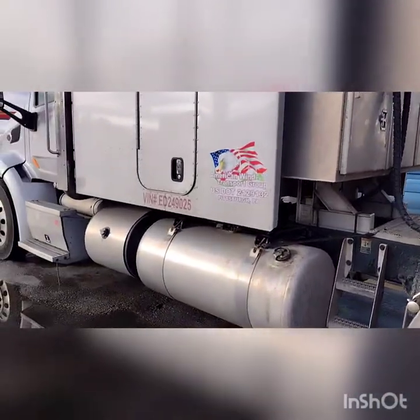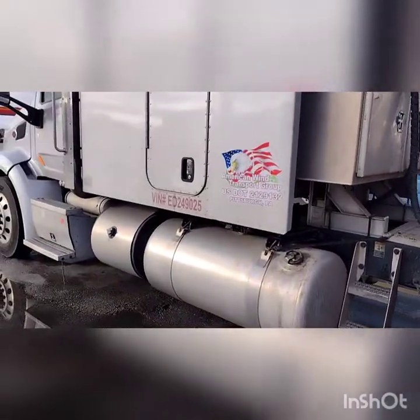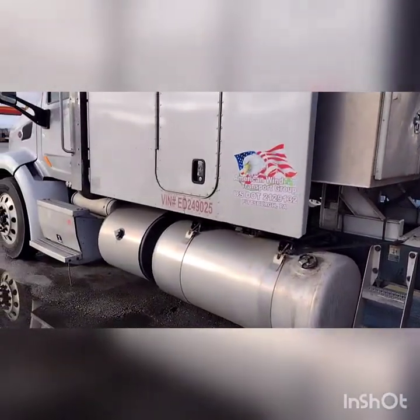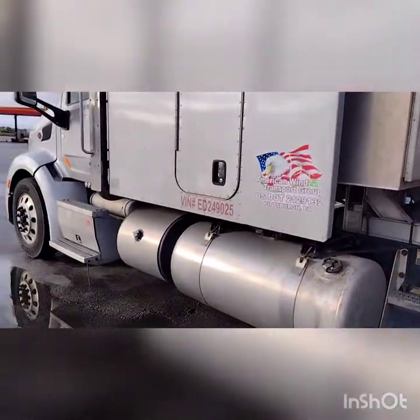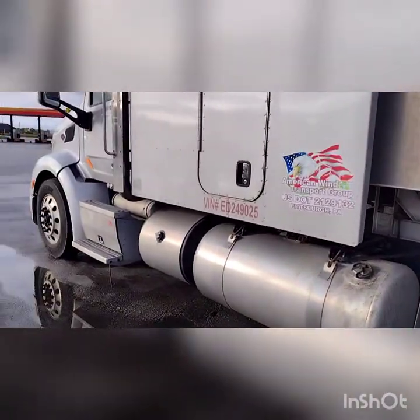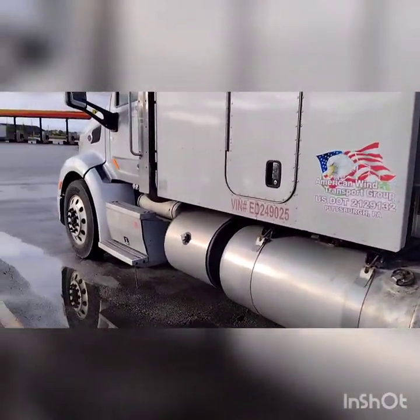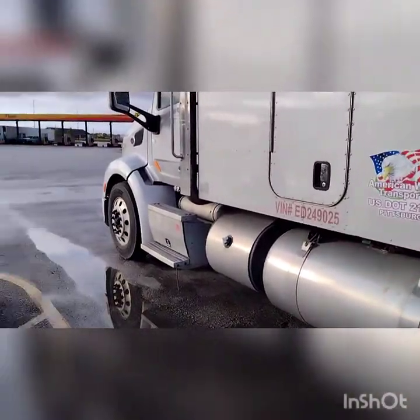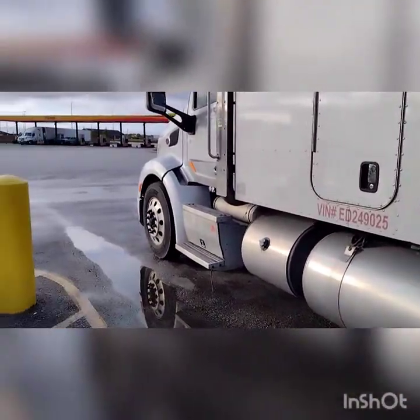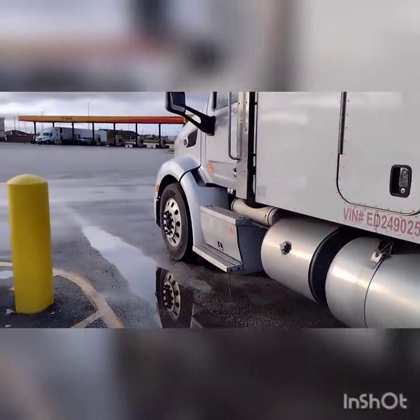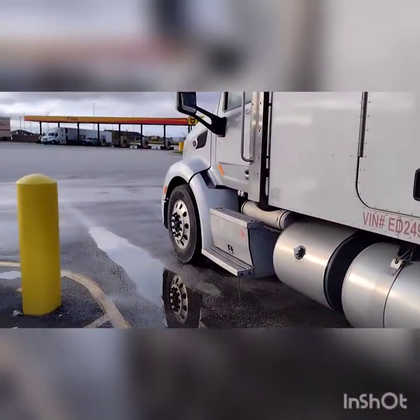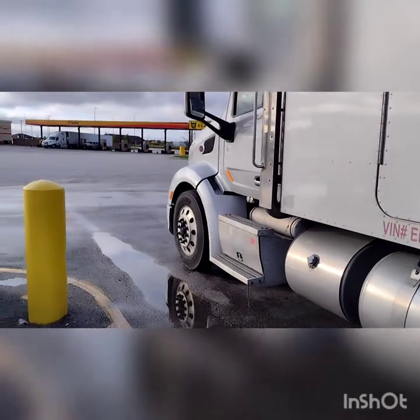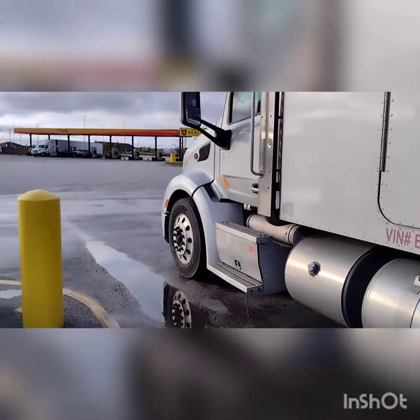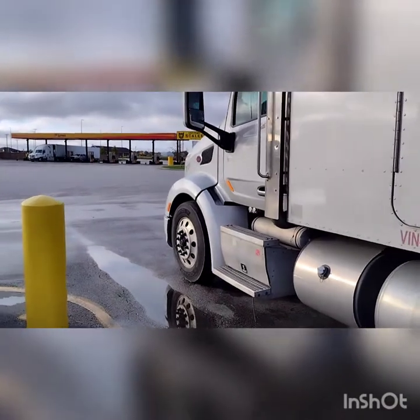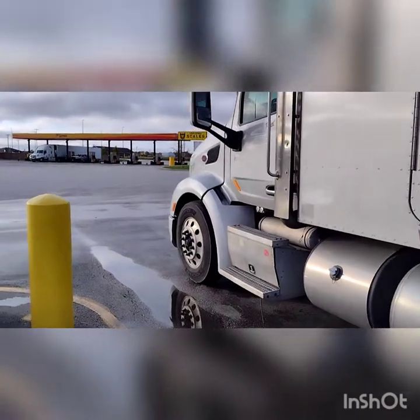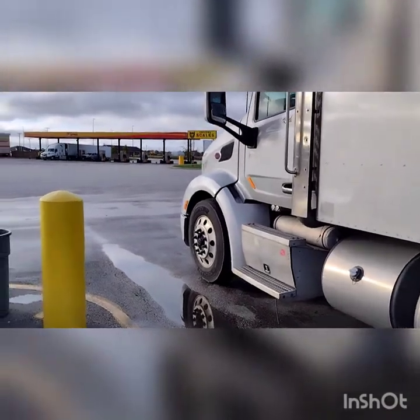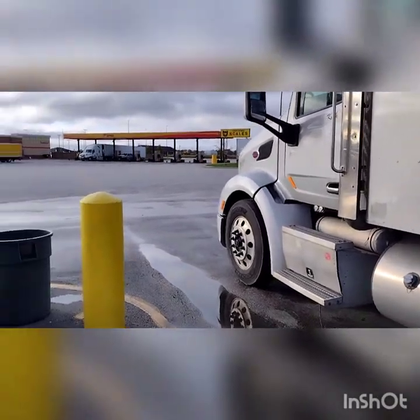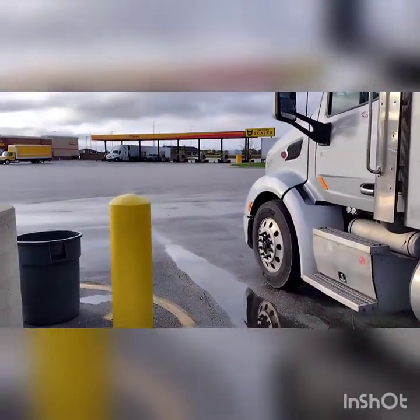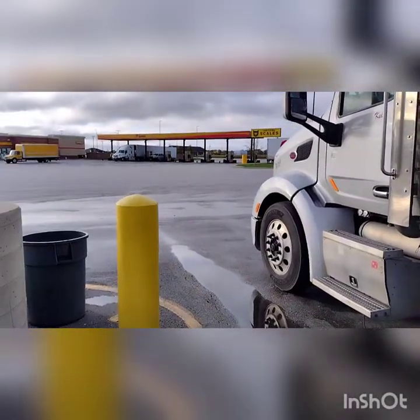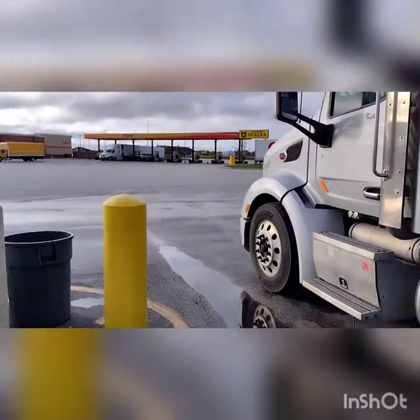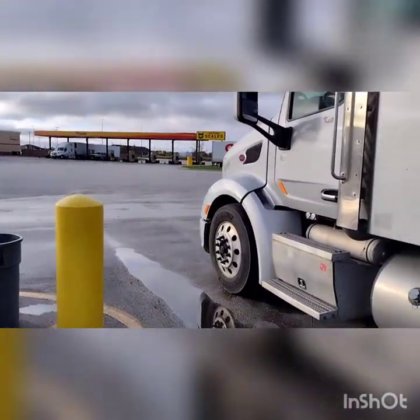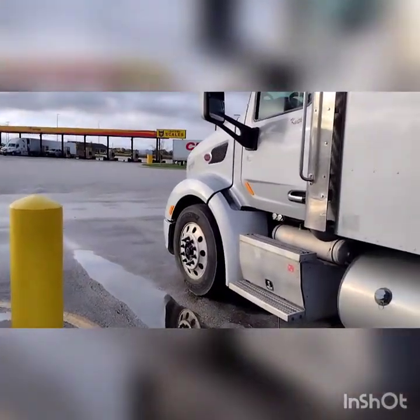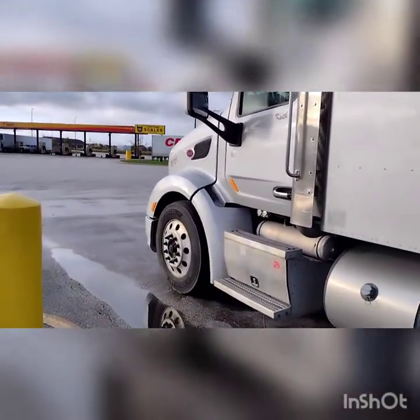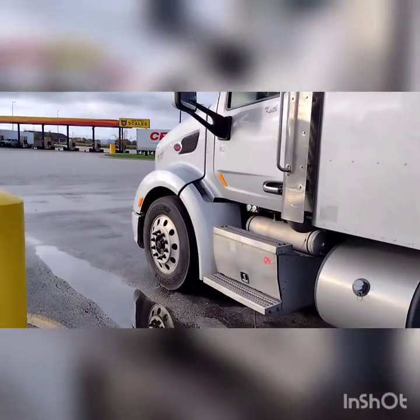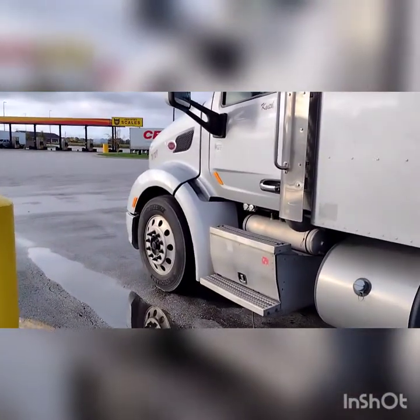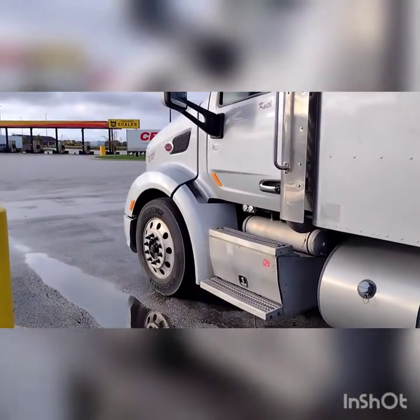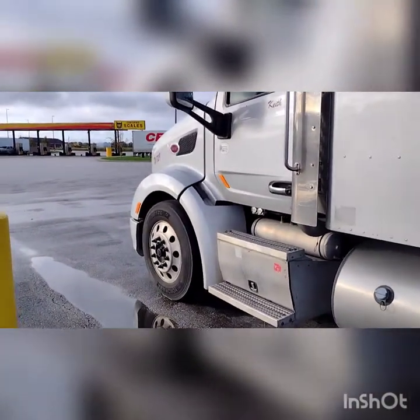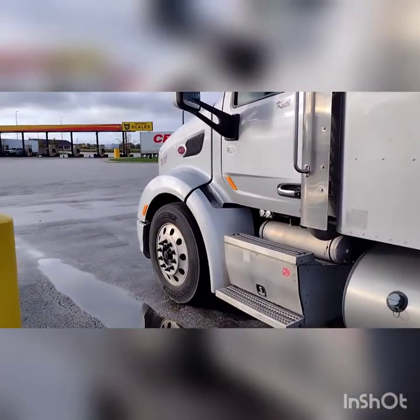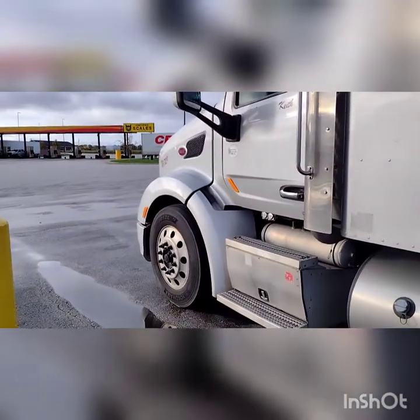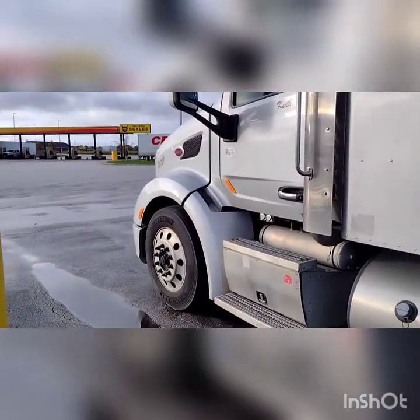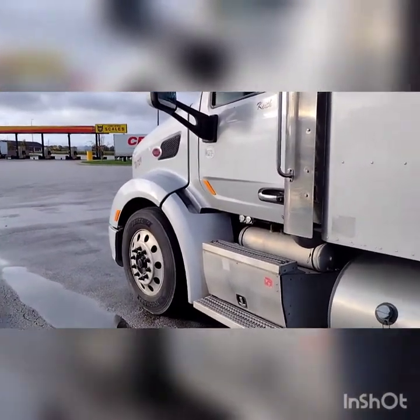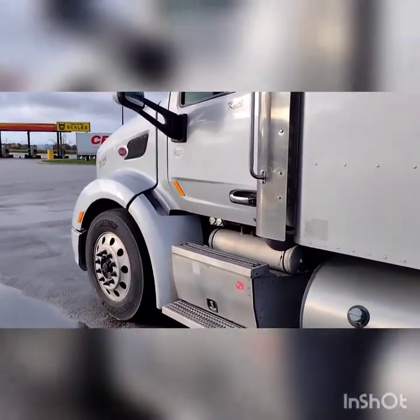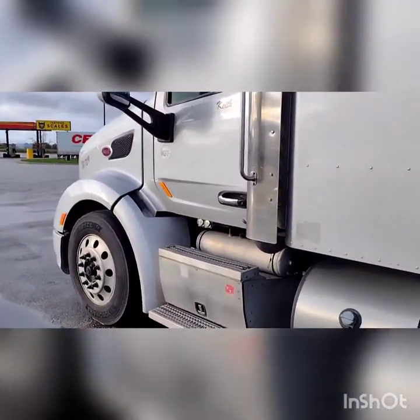And spend a couple of days at home. After the rebuild, my old truck's doing really, really good. Appreciate y'all asking.